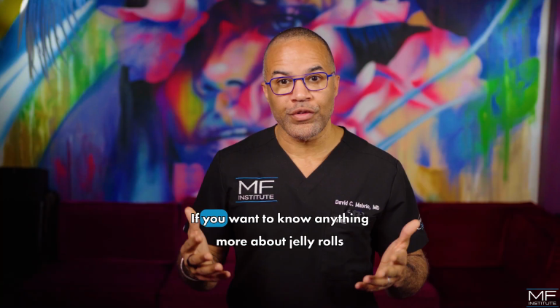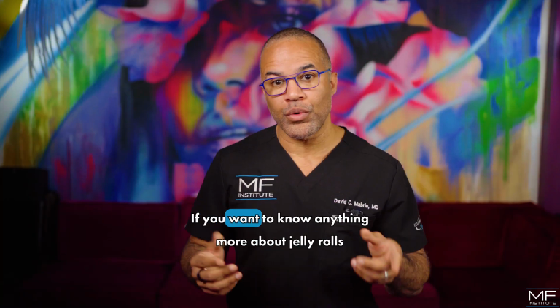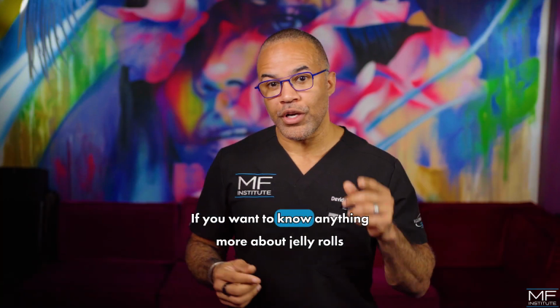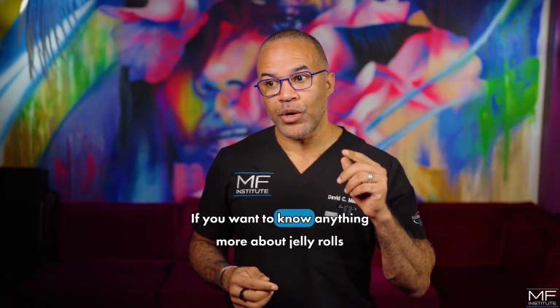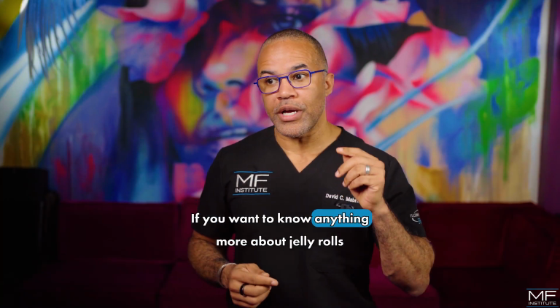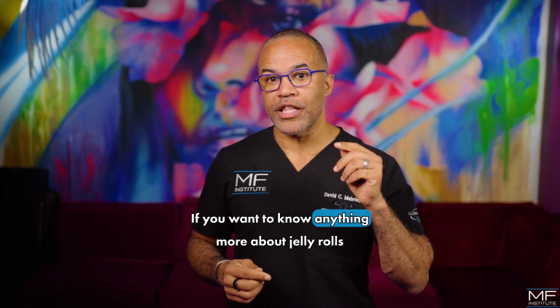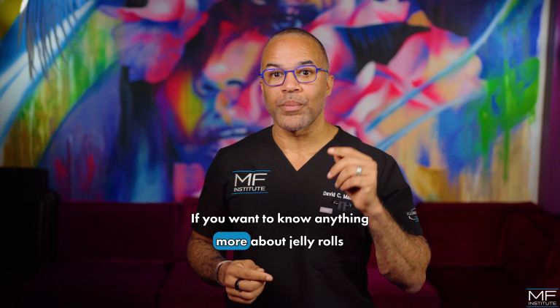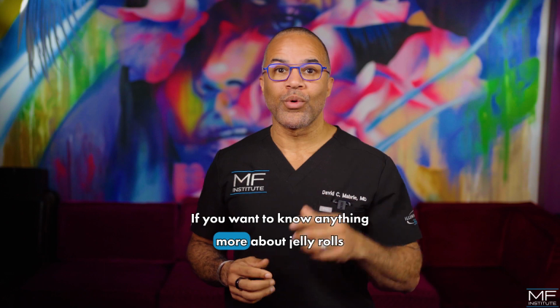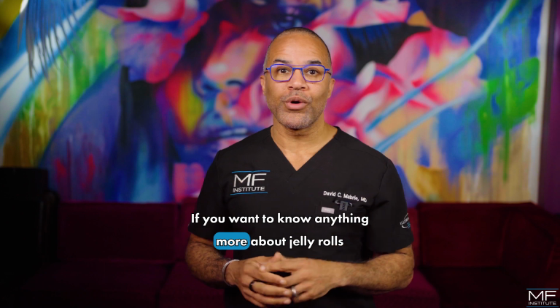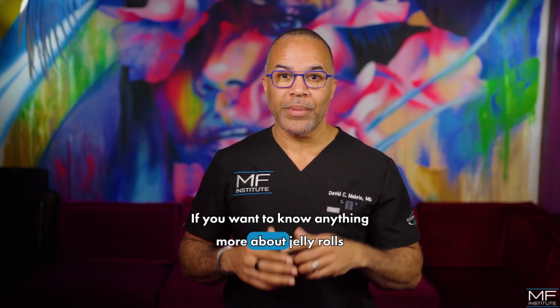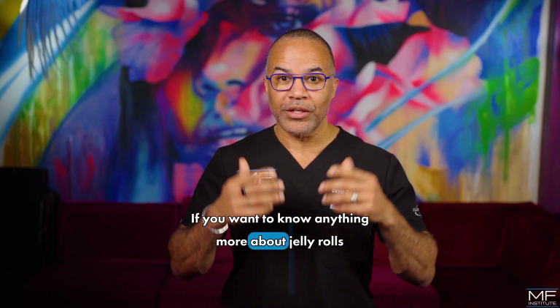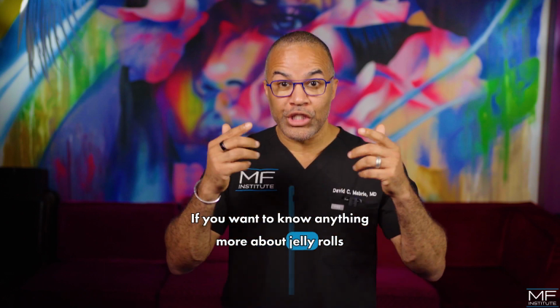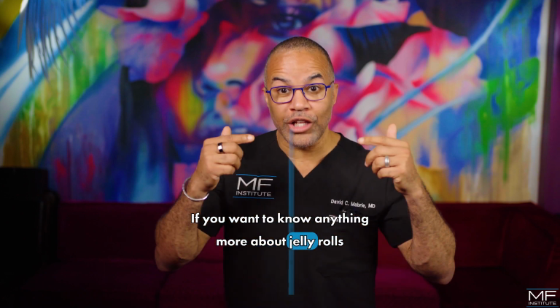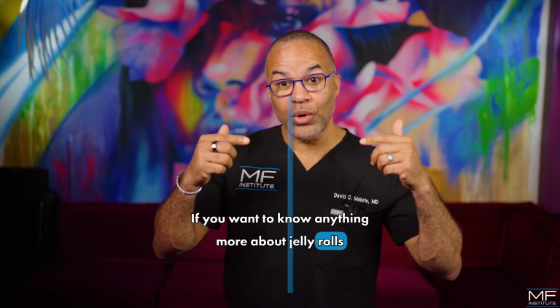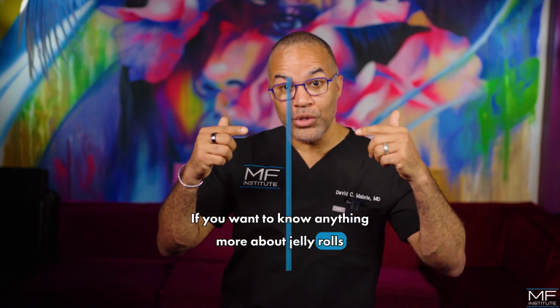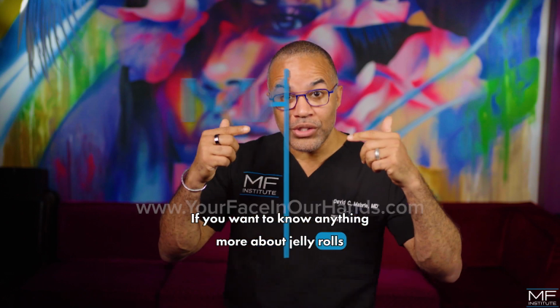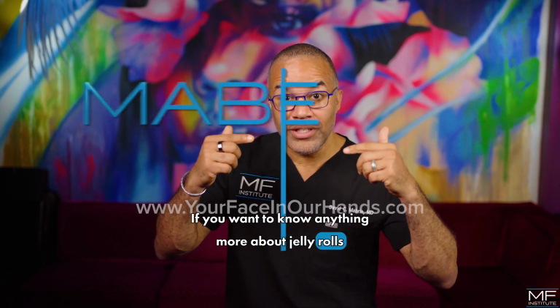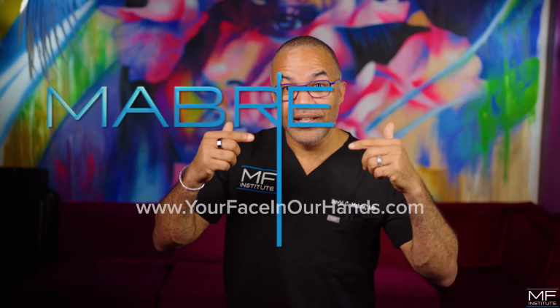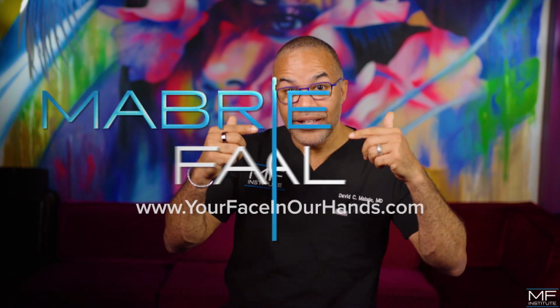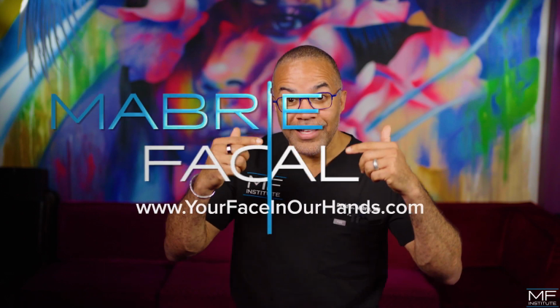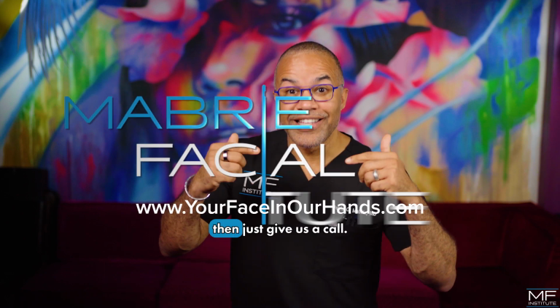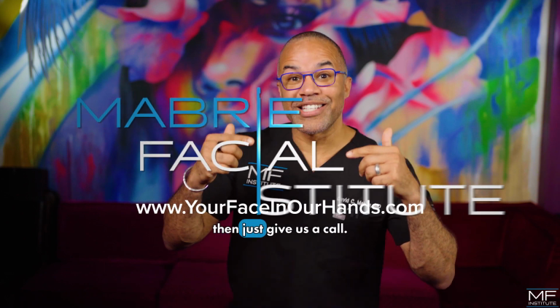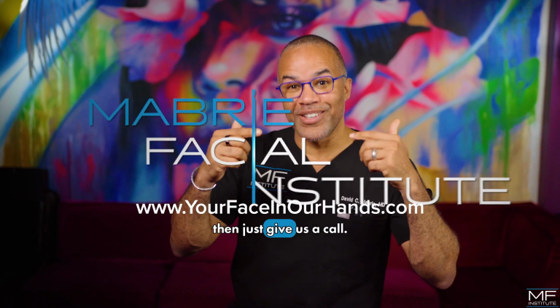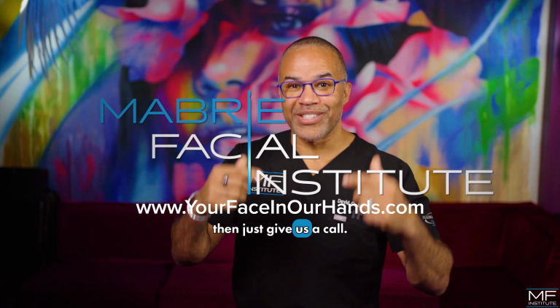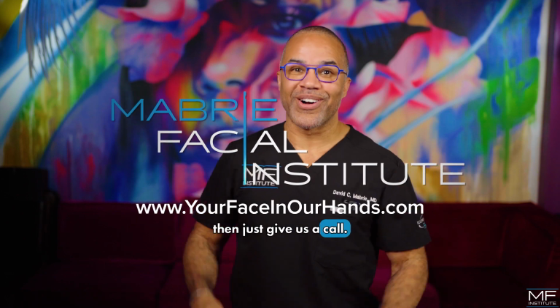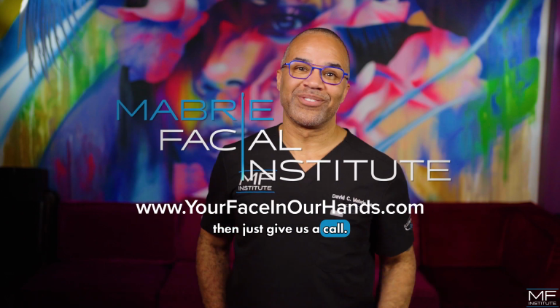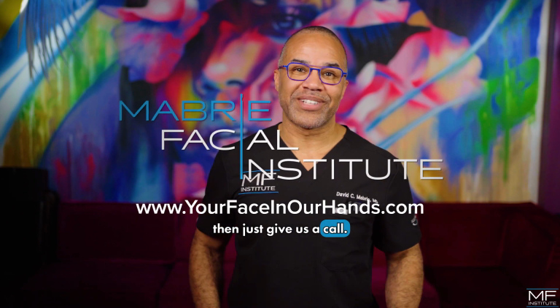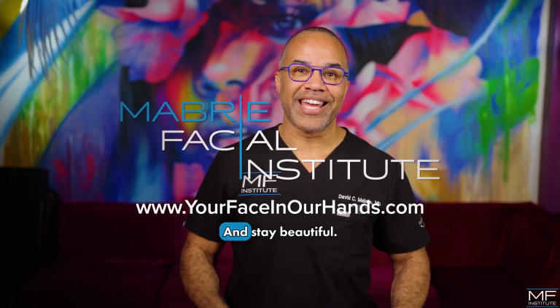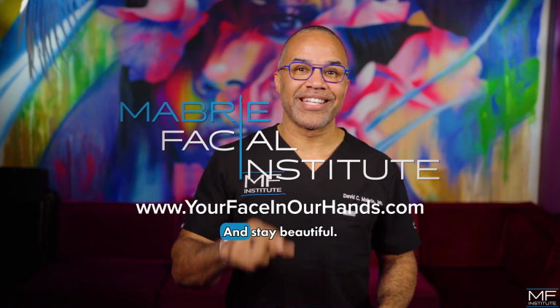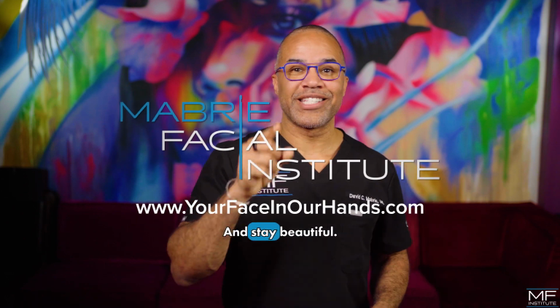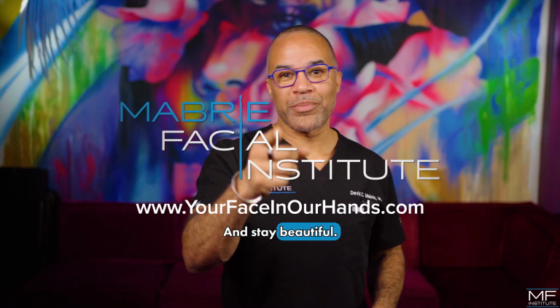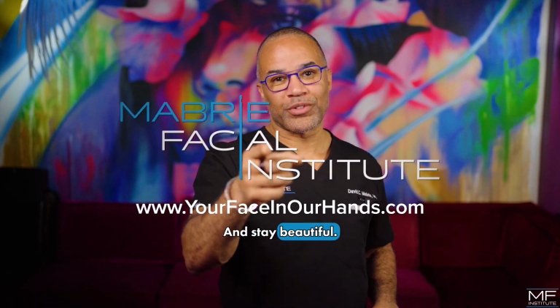If you want to know anything more about jelly rolls, then just give us a call, and stay beautiful.